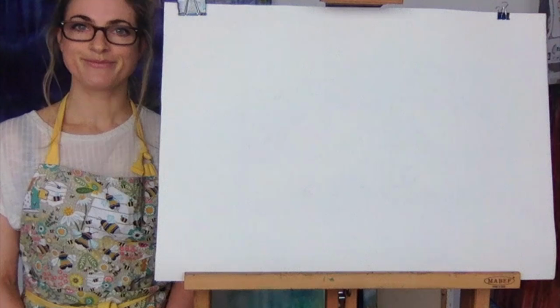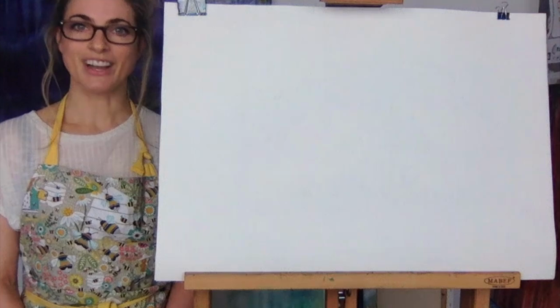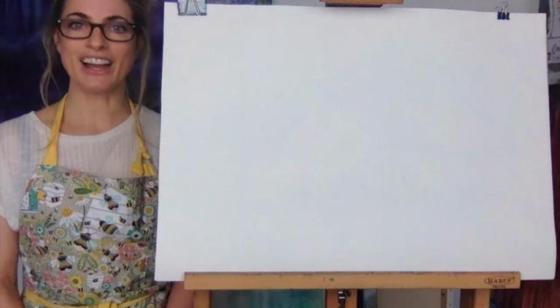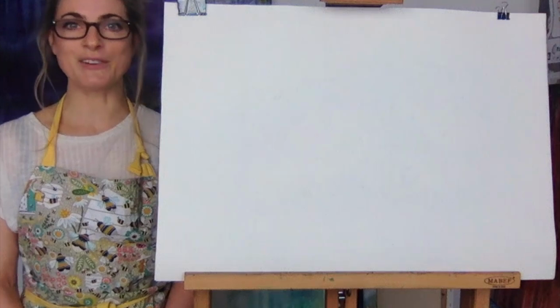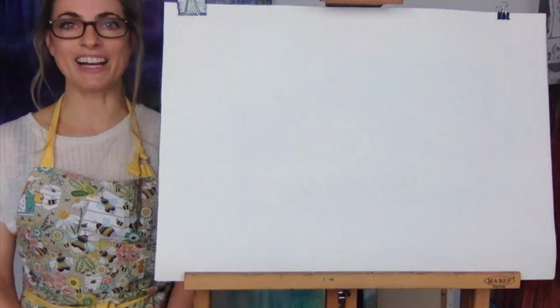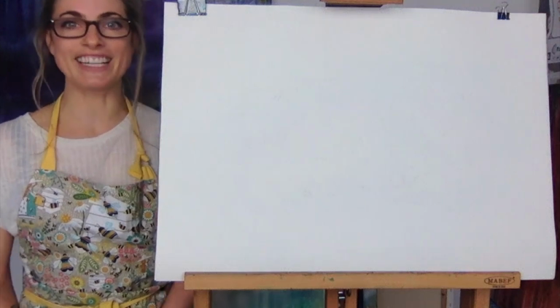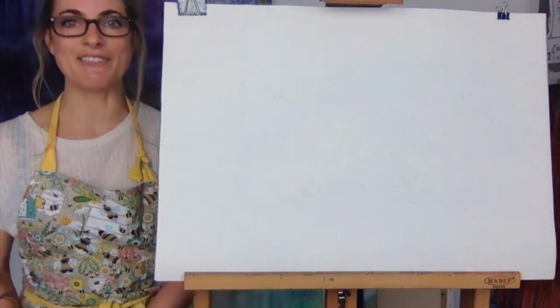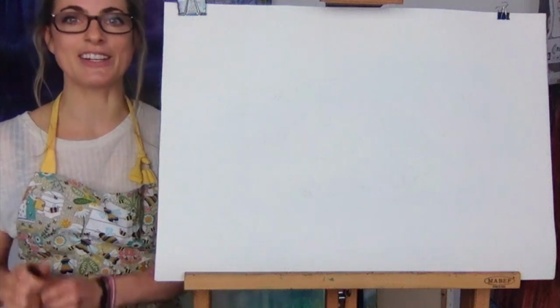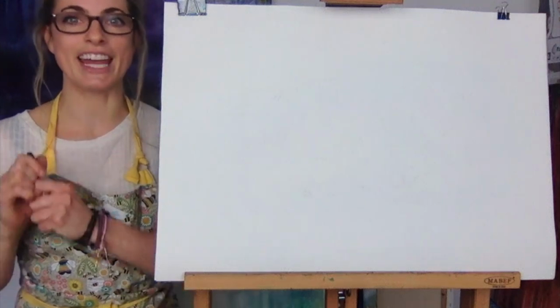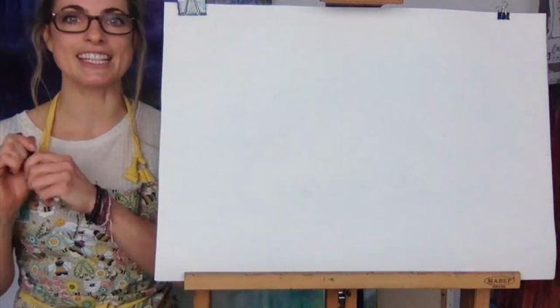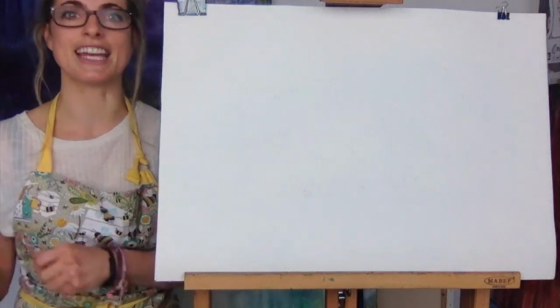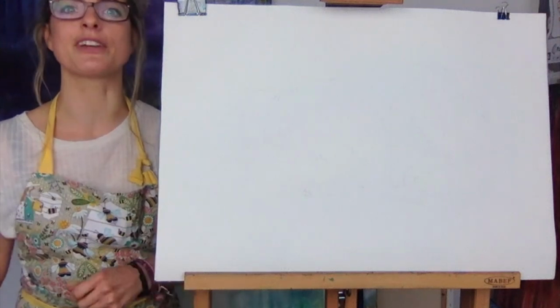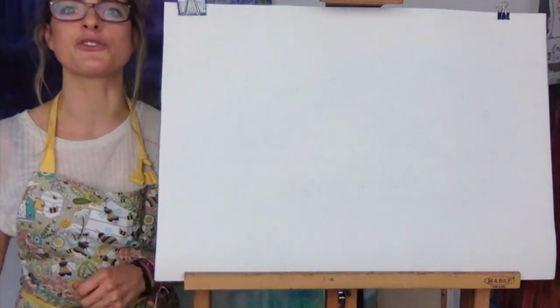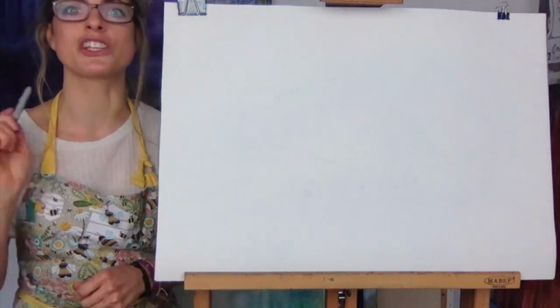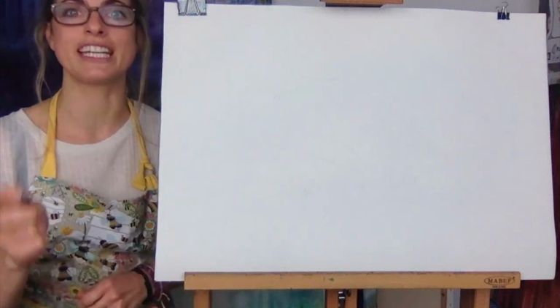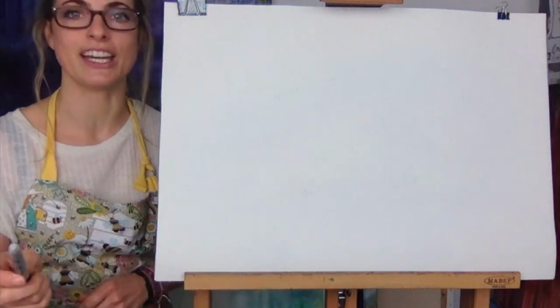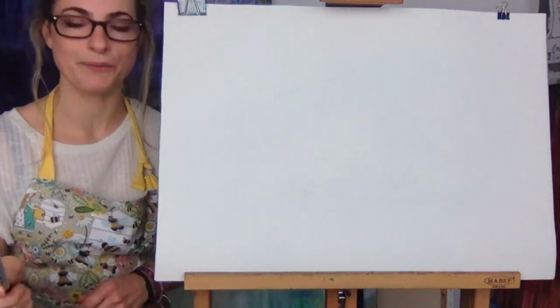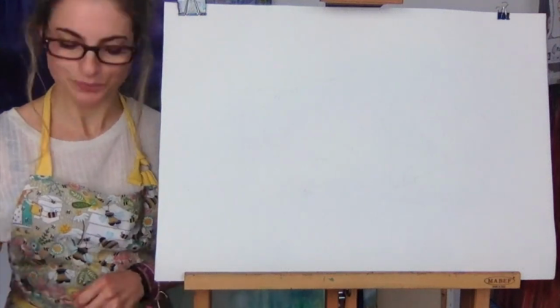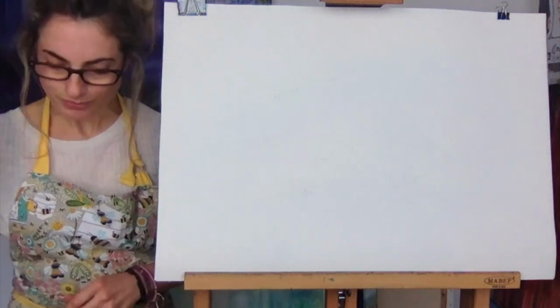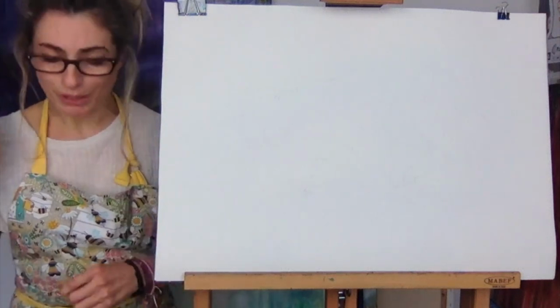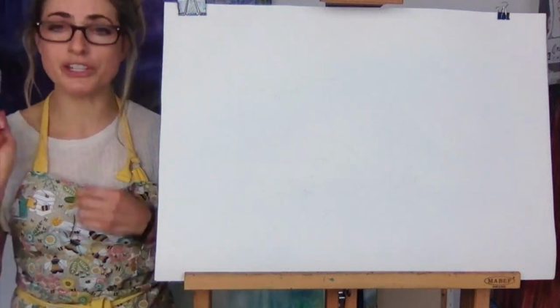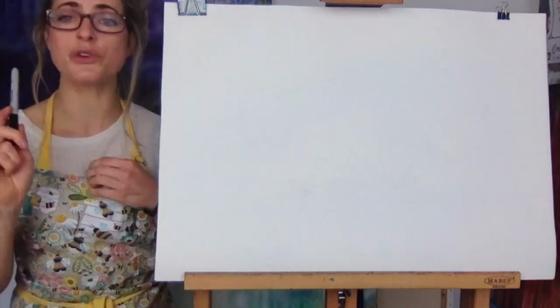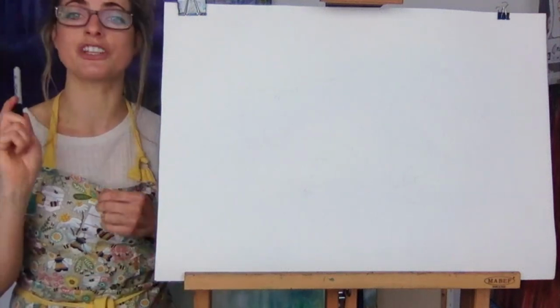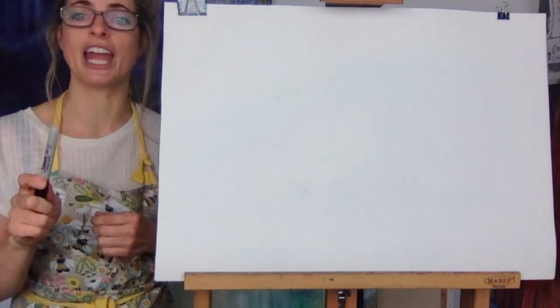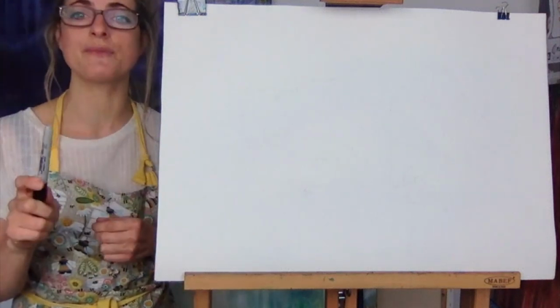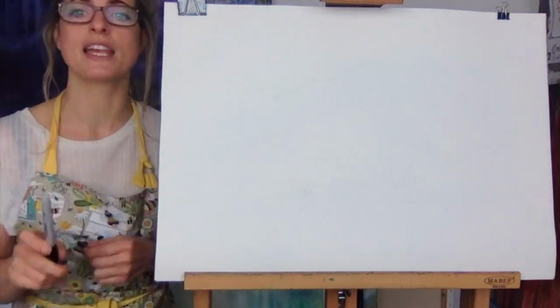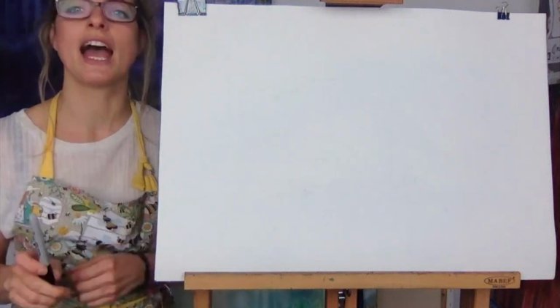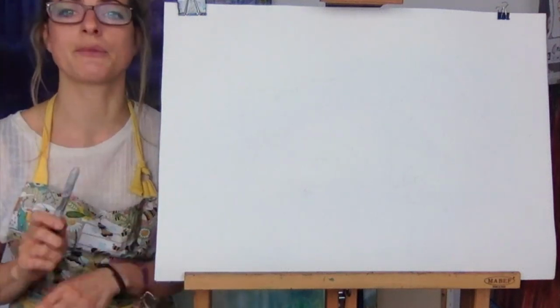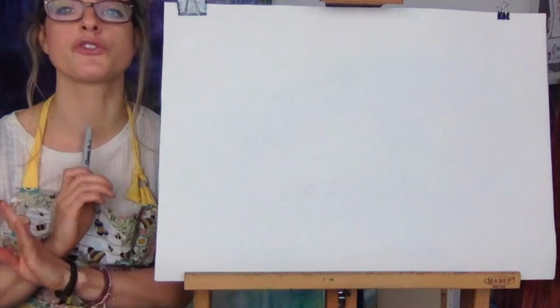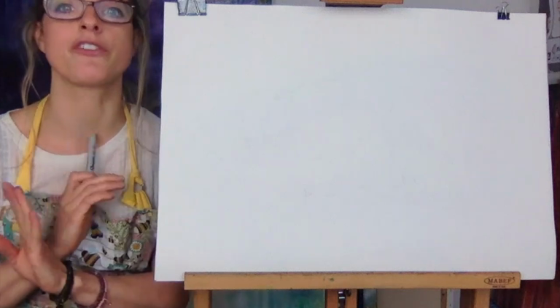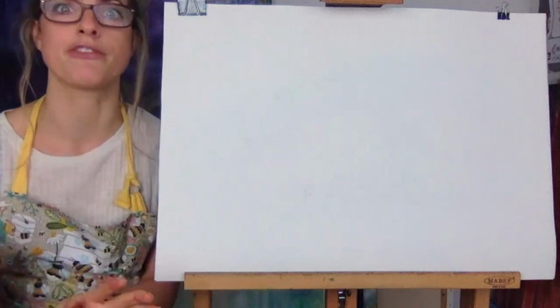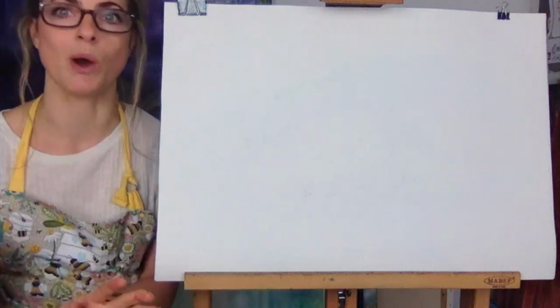Hi everyone, Emmylou here. Today we're going to draw a cheetah. I'm going to draw it for James and for everyone.